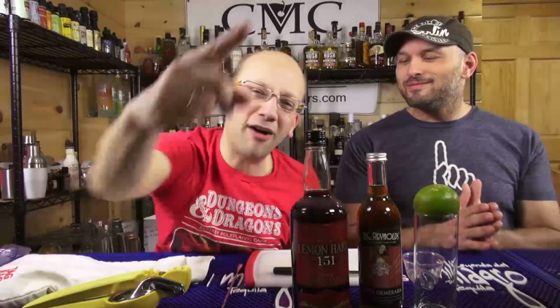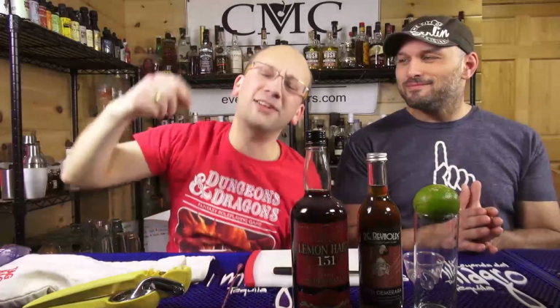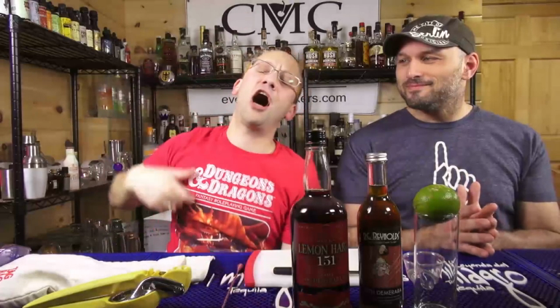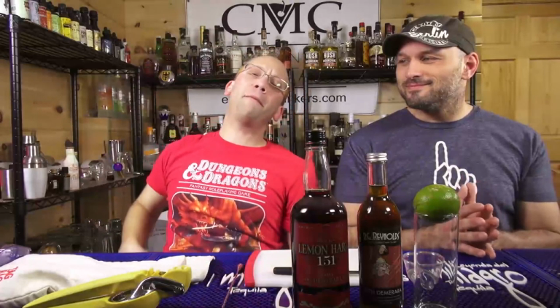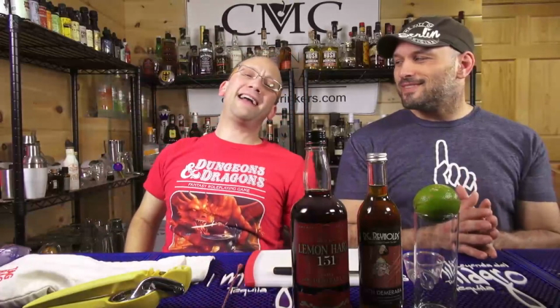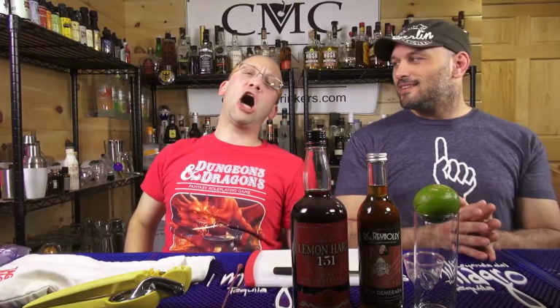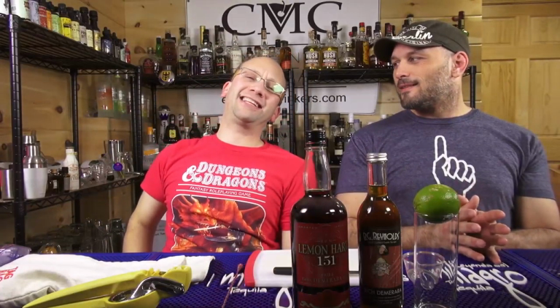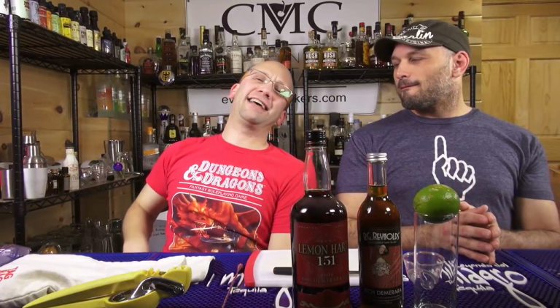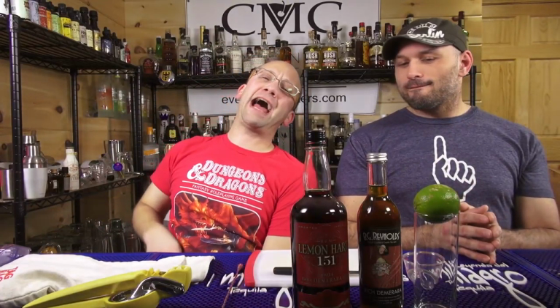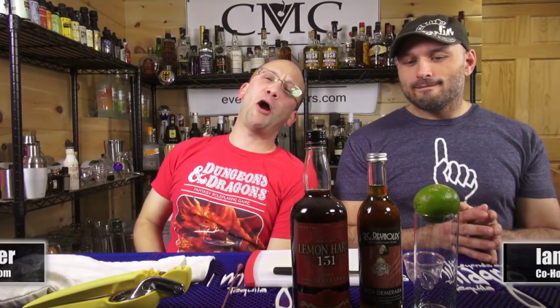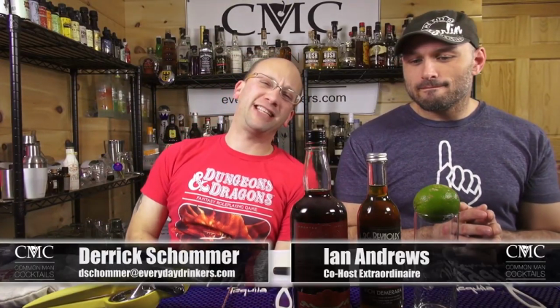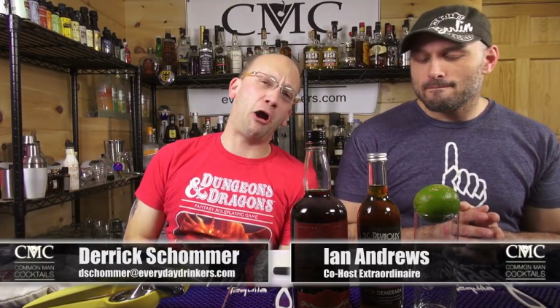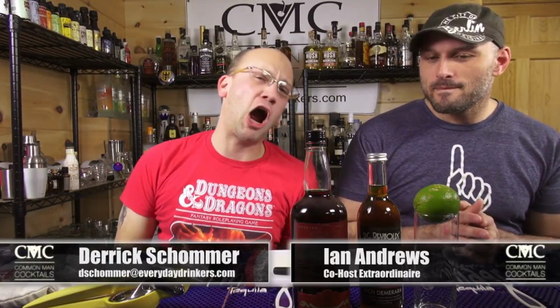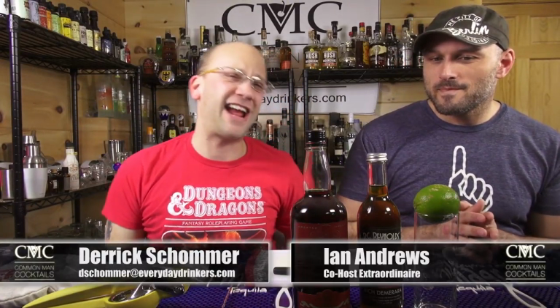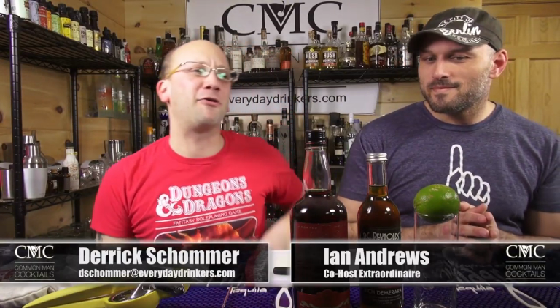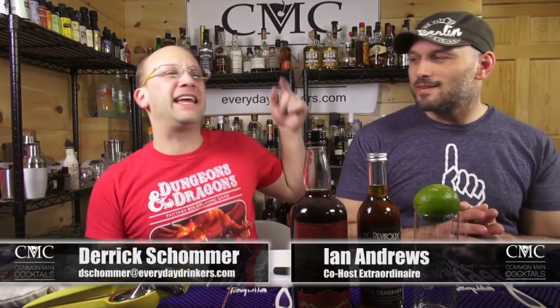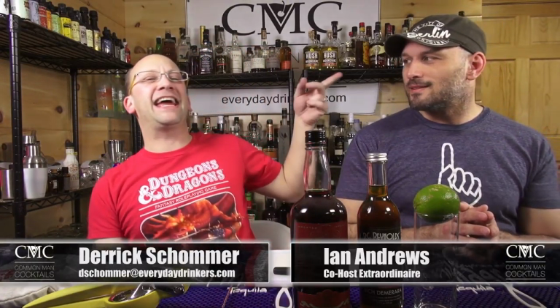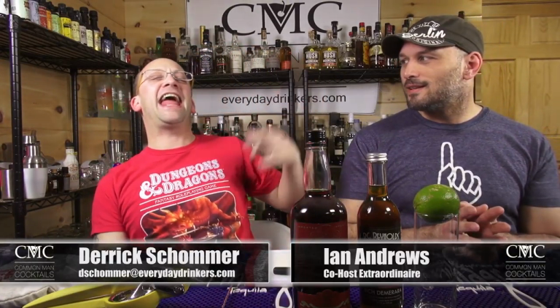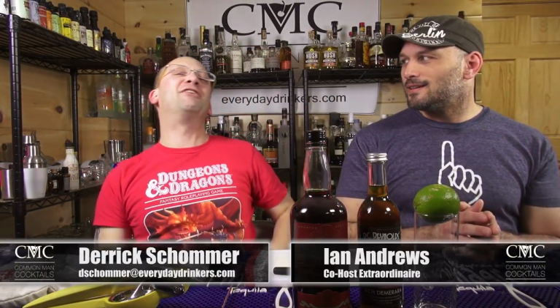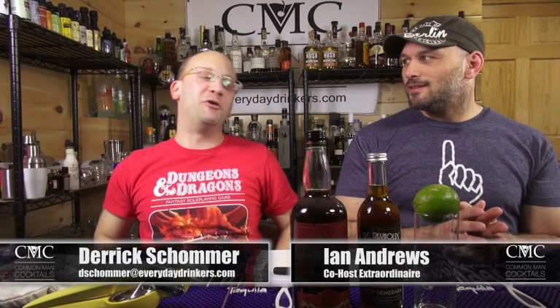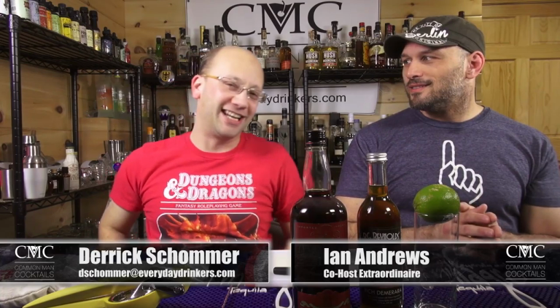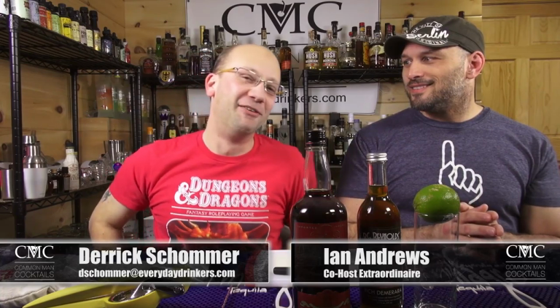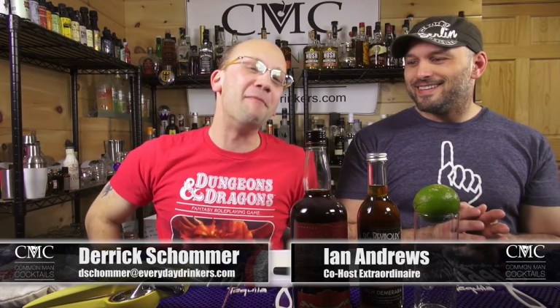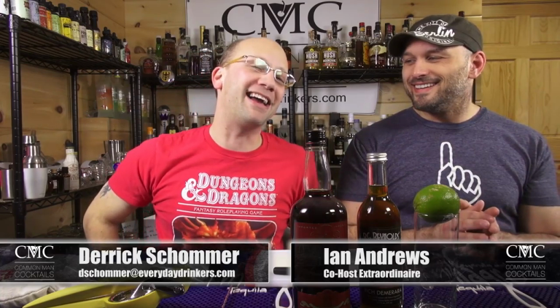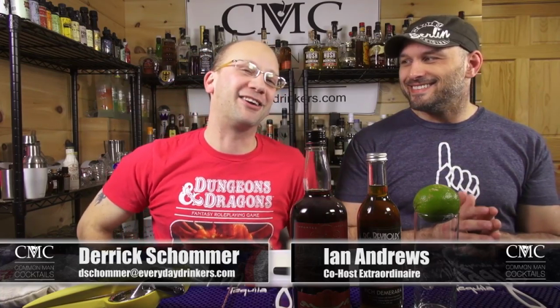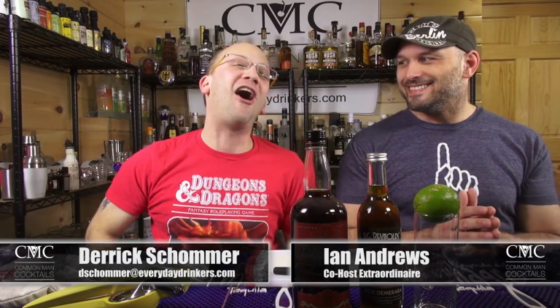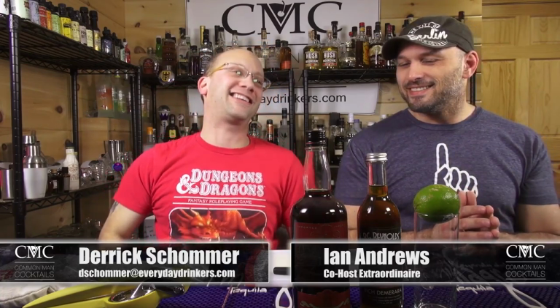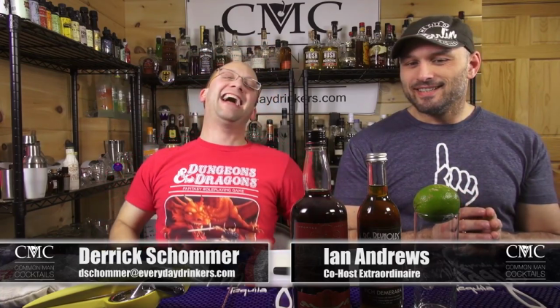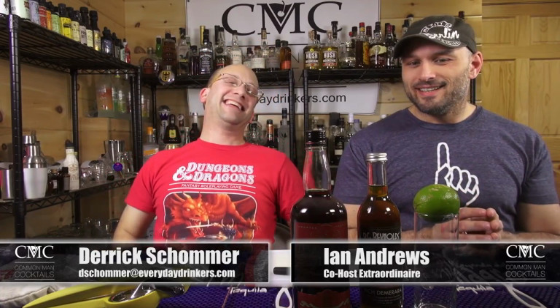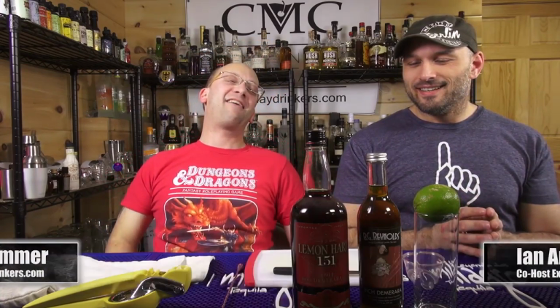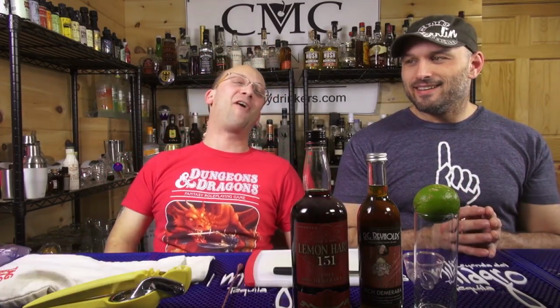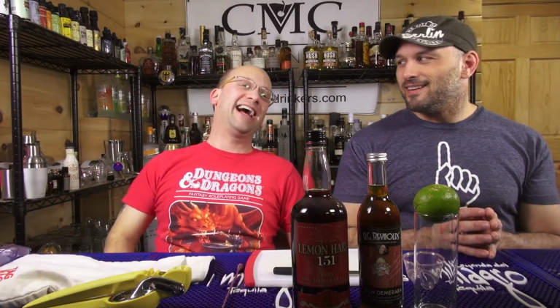Welcome to Common Man Cocktails! I'm your host Daryl Shaw. I've got with me Ian Andrews. We're making a cocktail today for you.